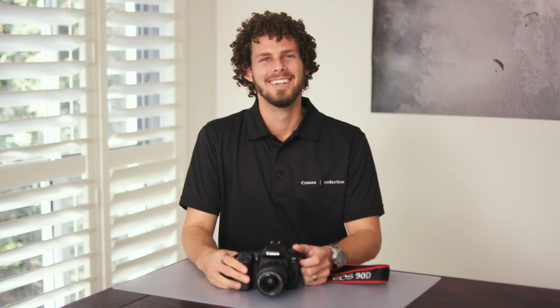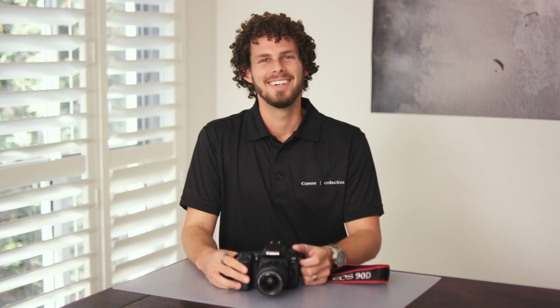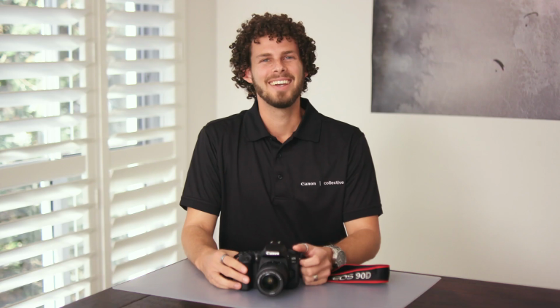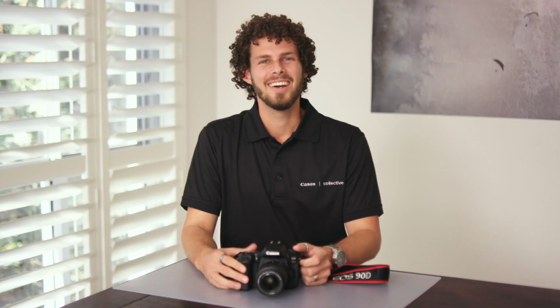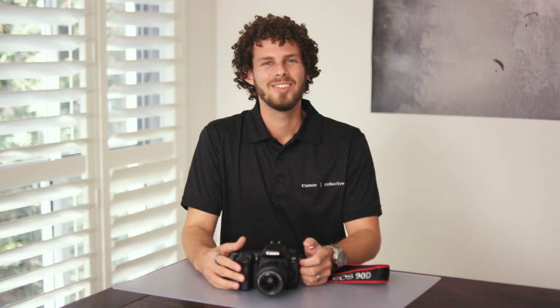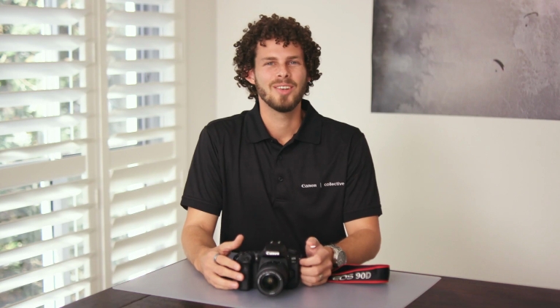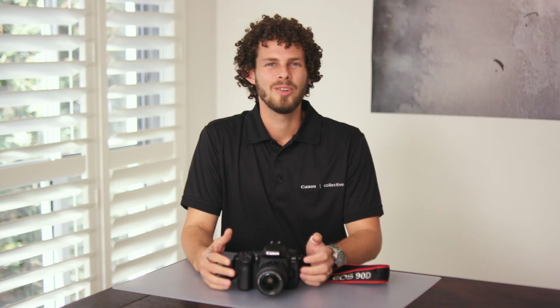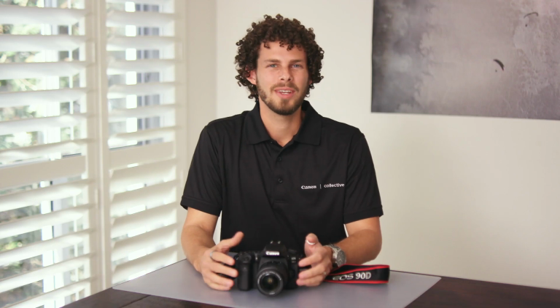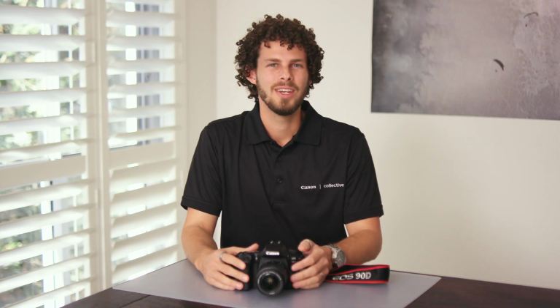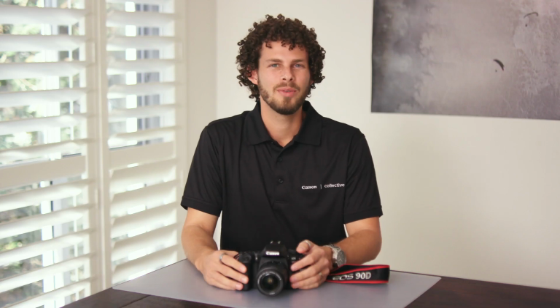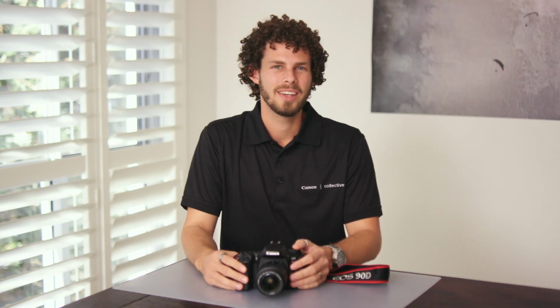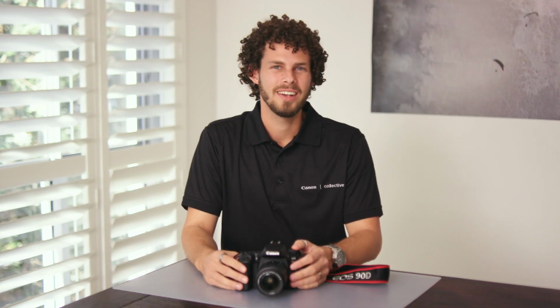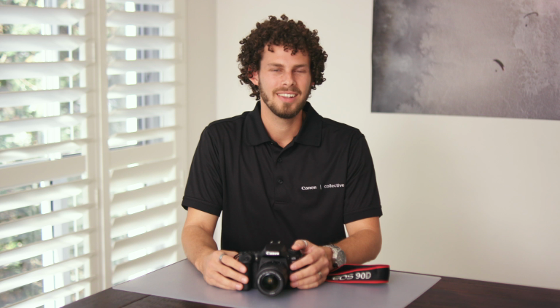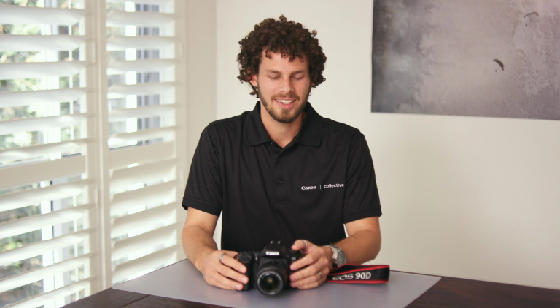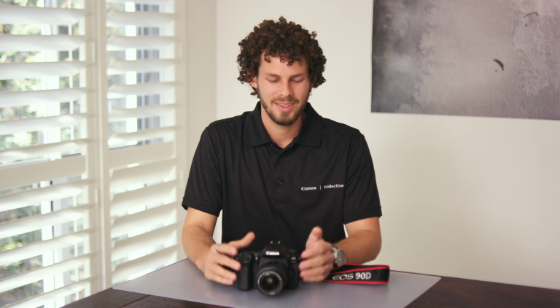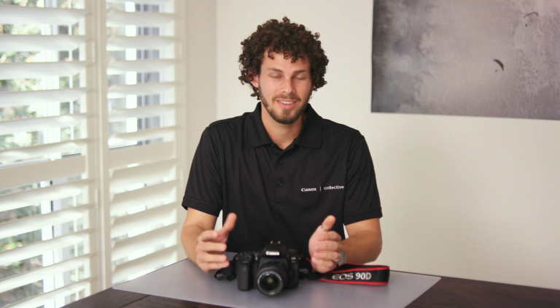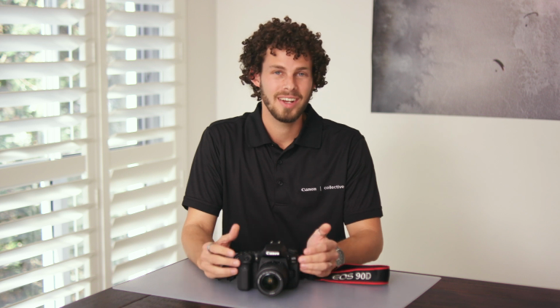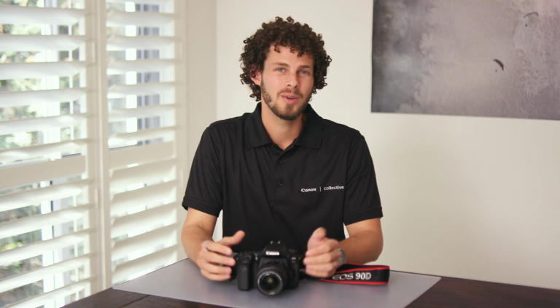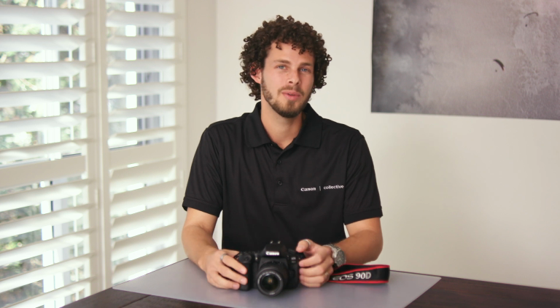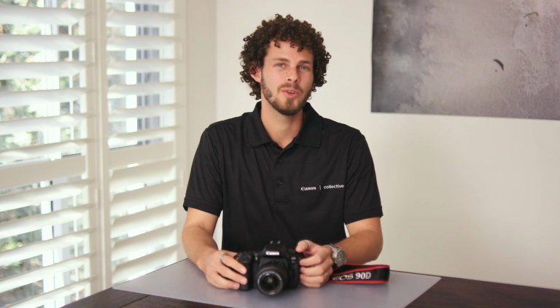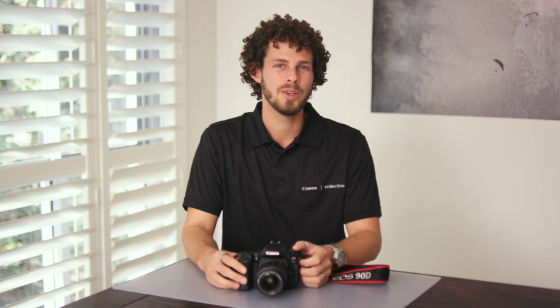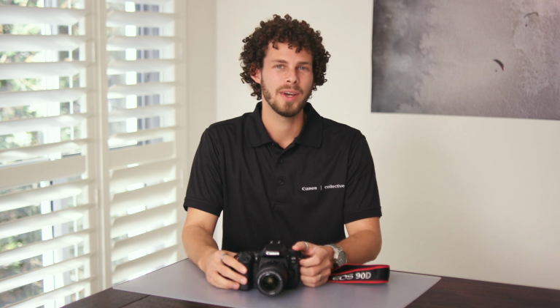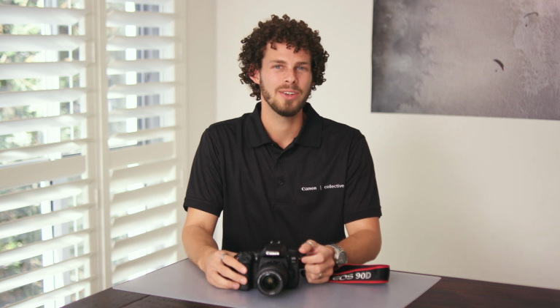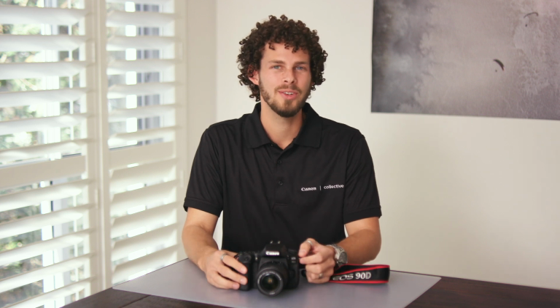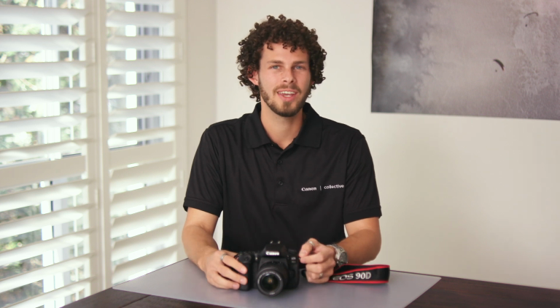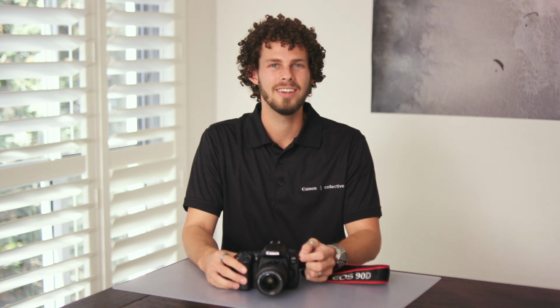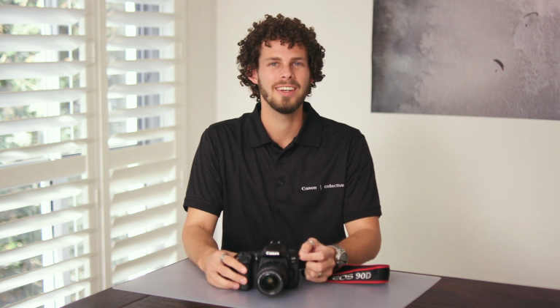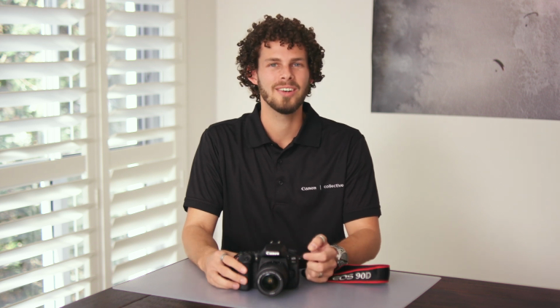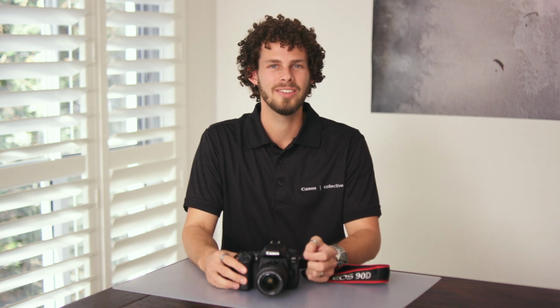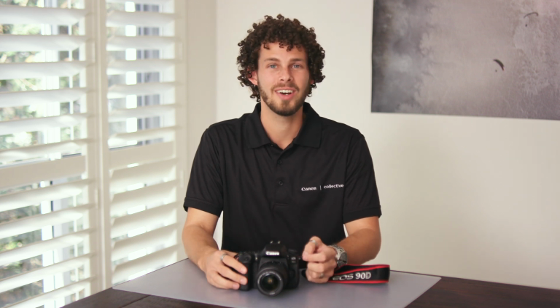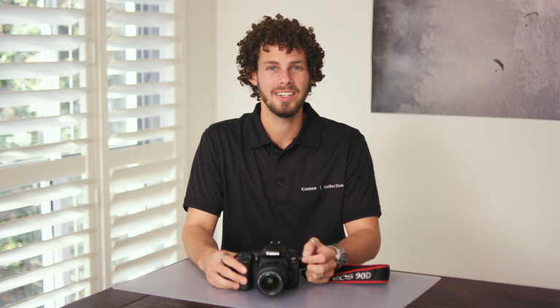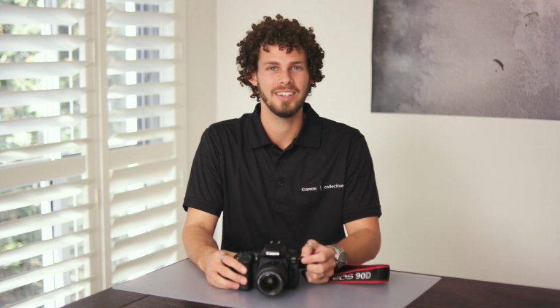G'day guys, Scott Stramach here from the Canon Collective, and today we're going to be talking about the new Canon EOS 90D.